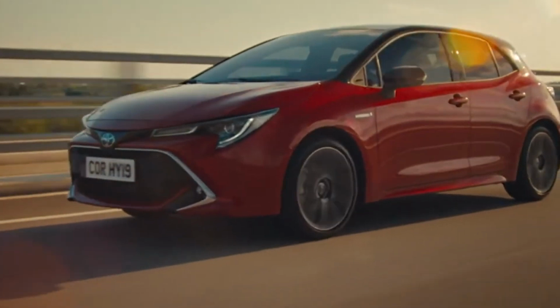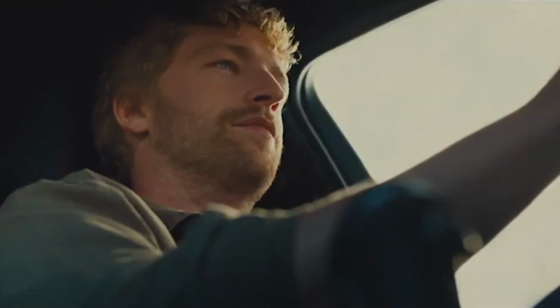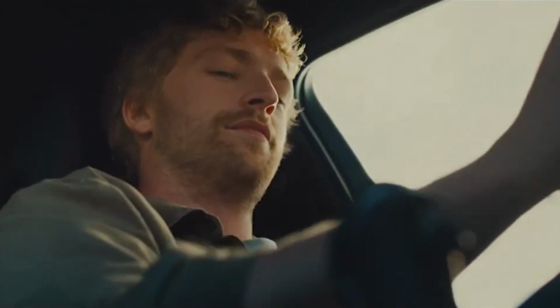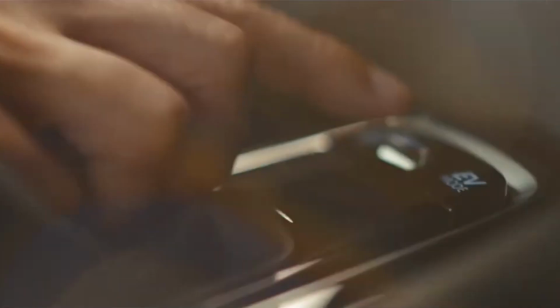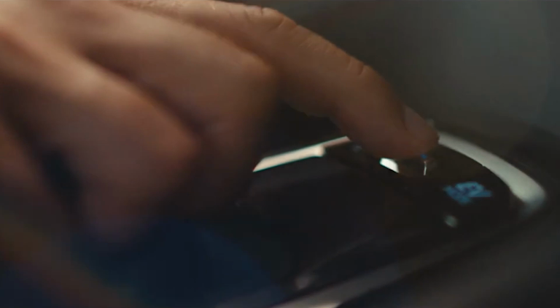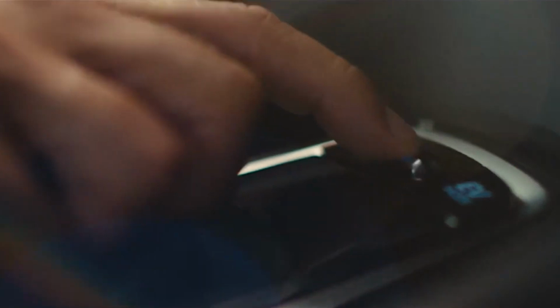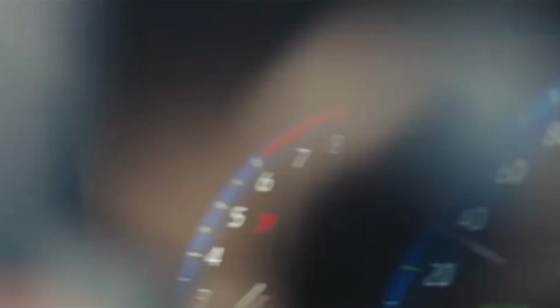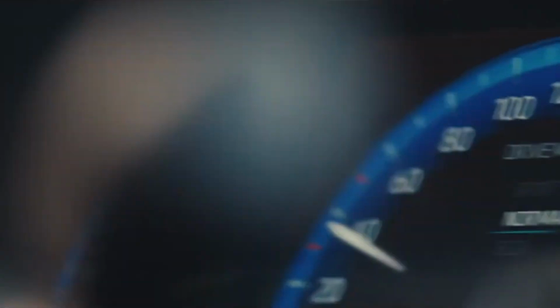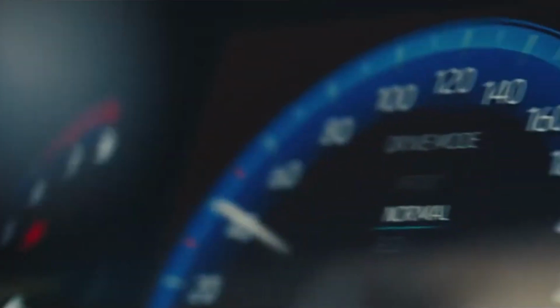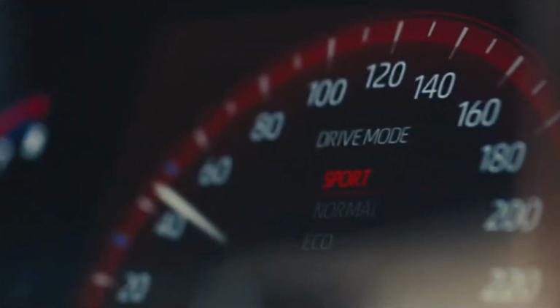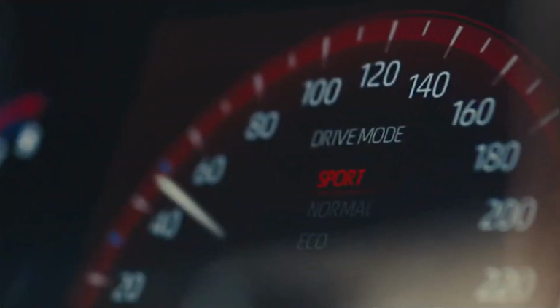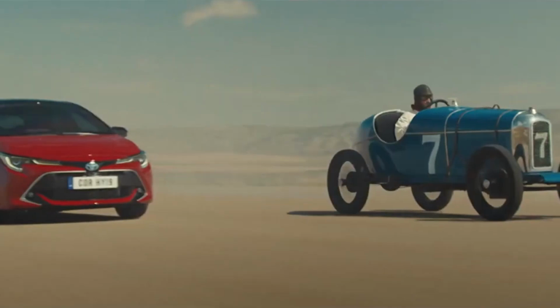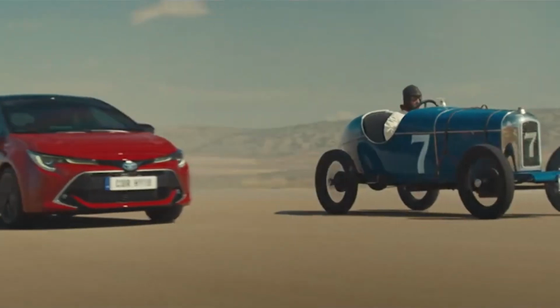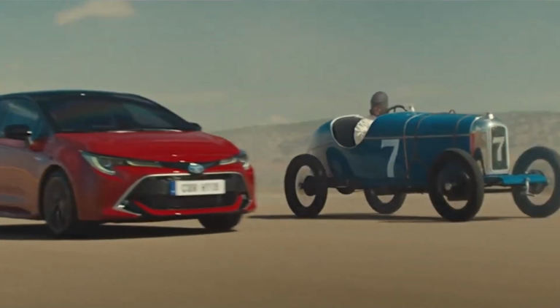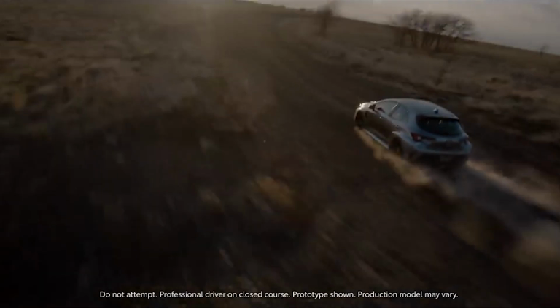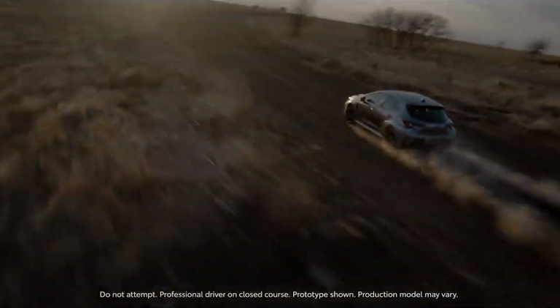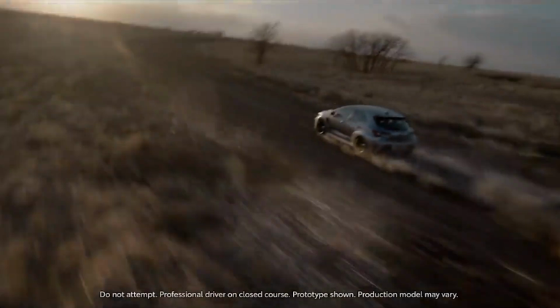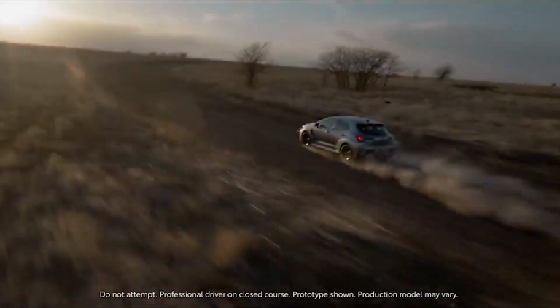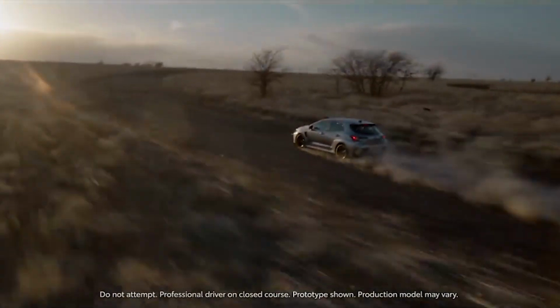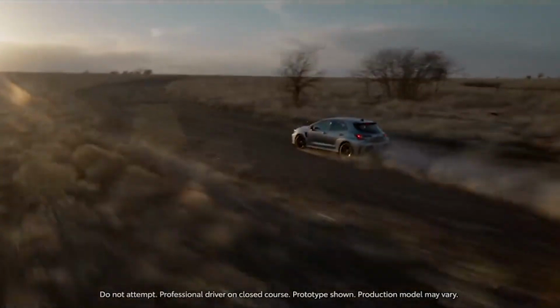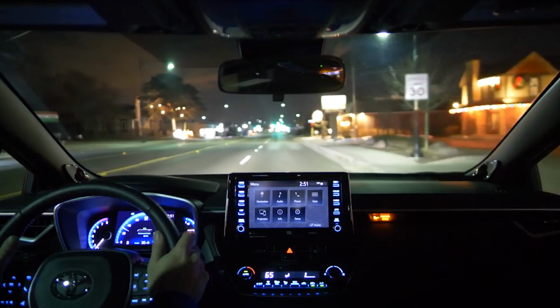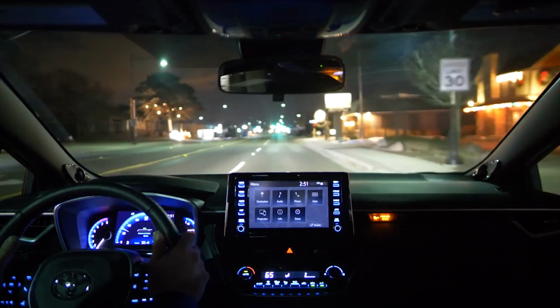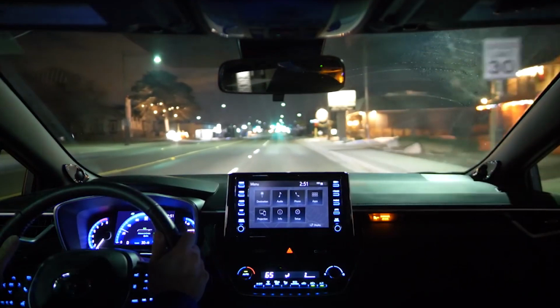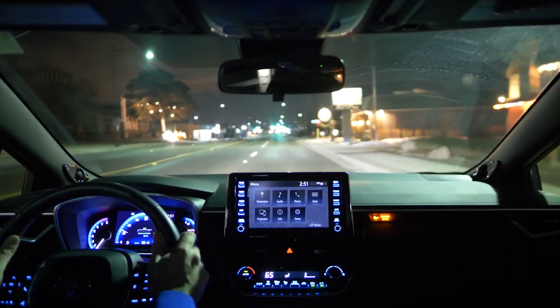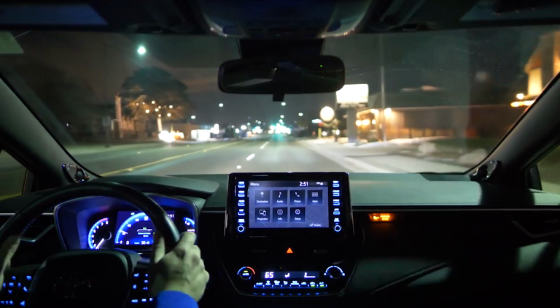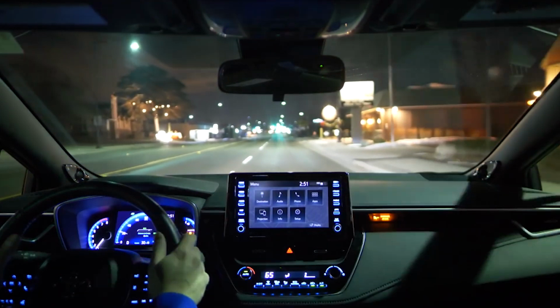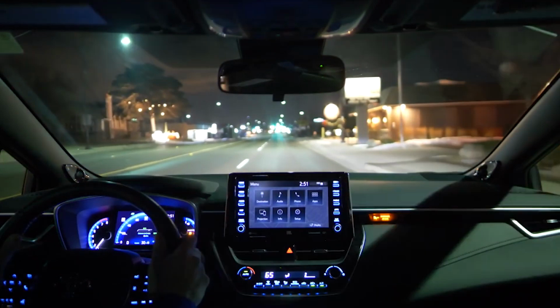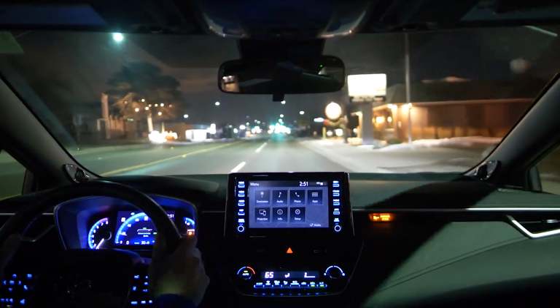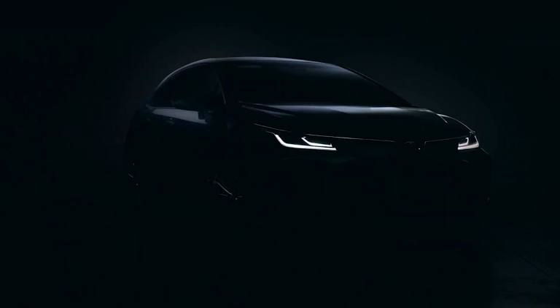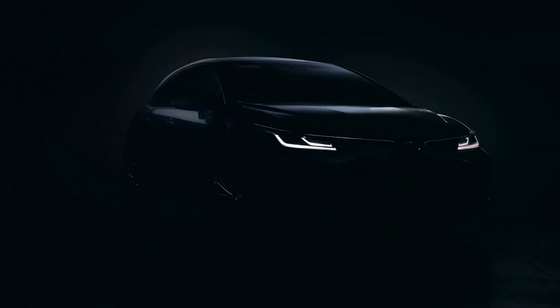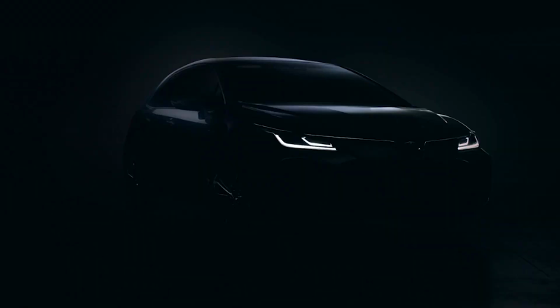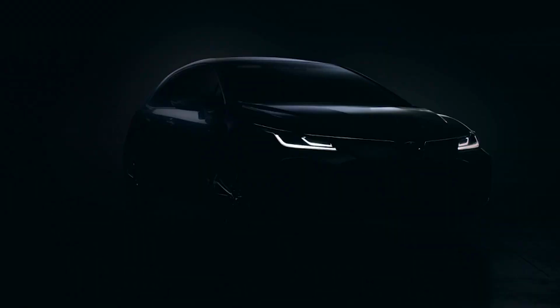And when you hit that curb because your eyes are closed, you'll be able to afford to fix the car, because, well, you're saving a ton of money. It's a win-win.